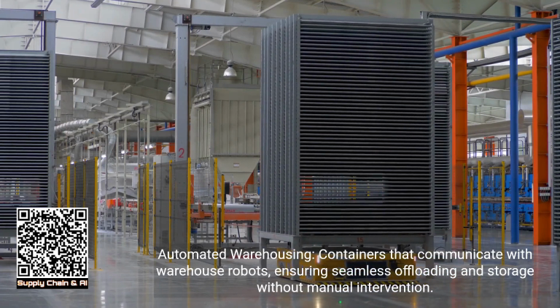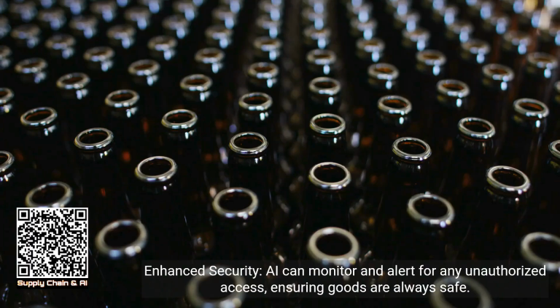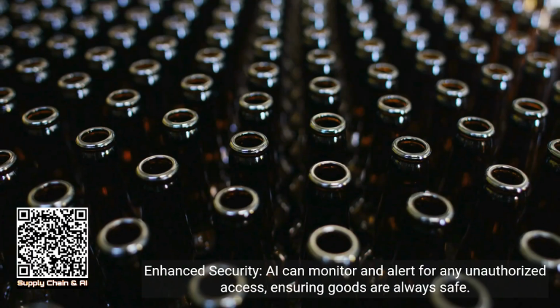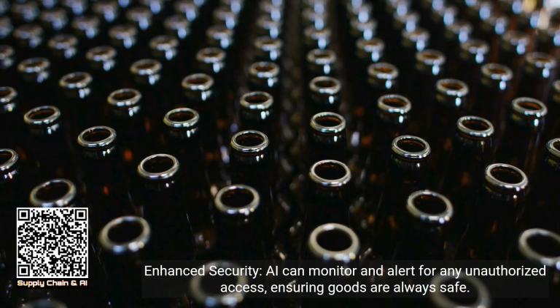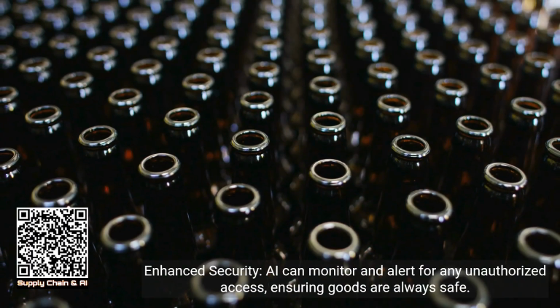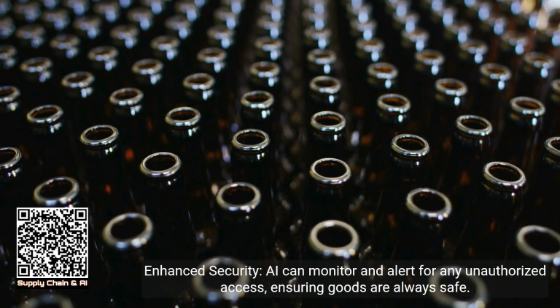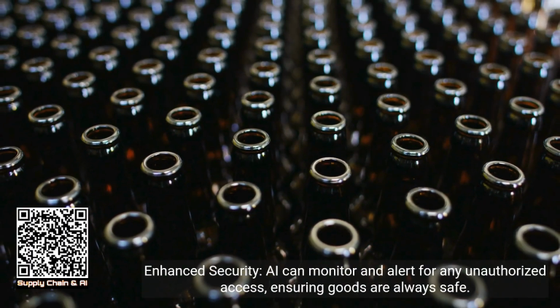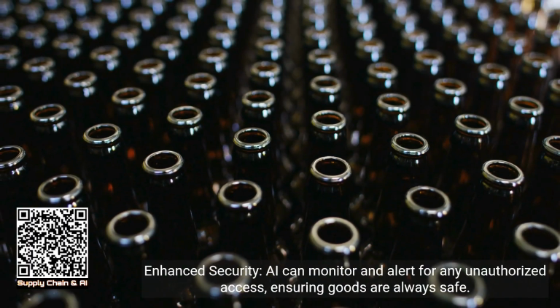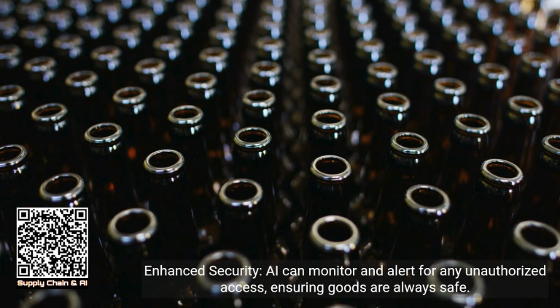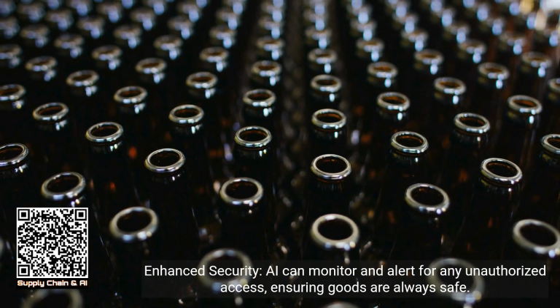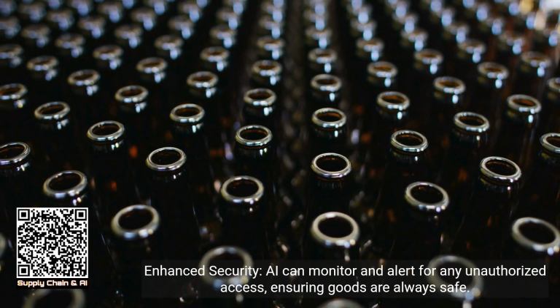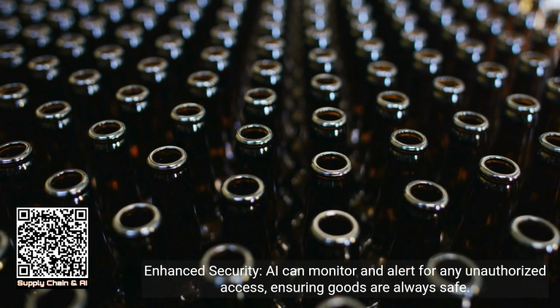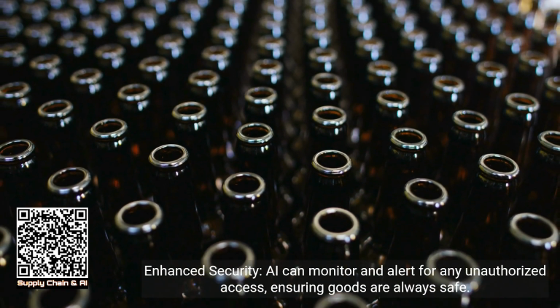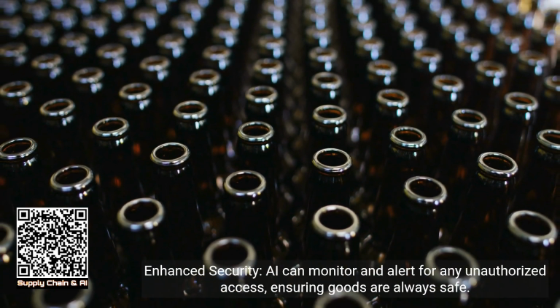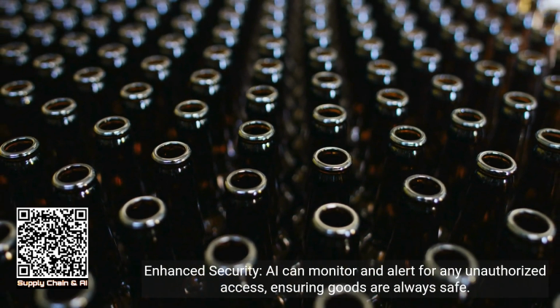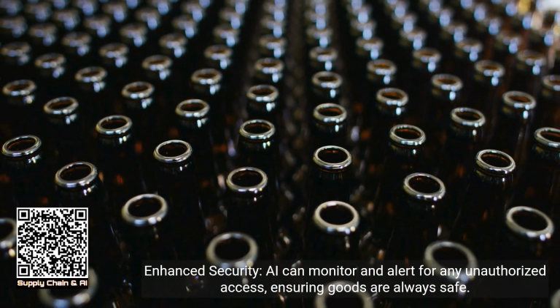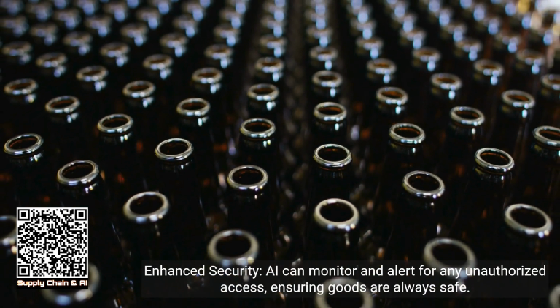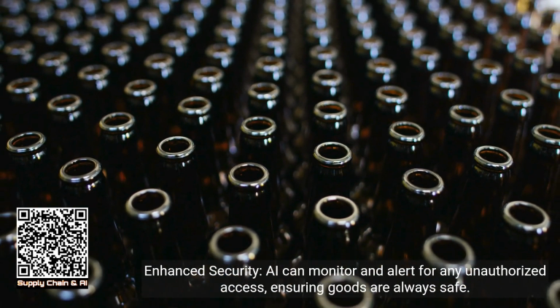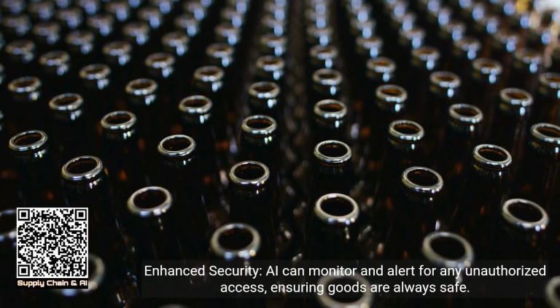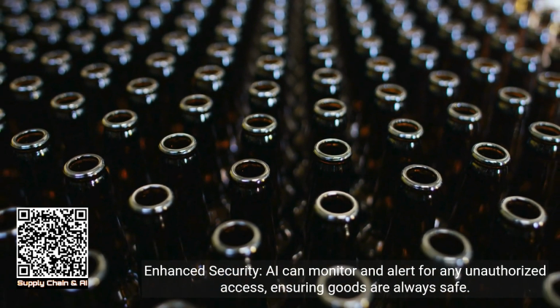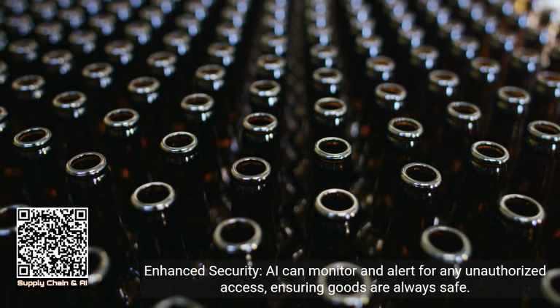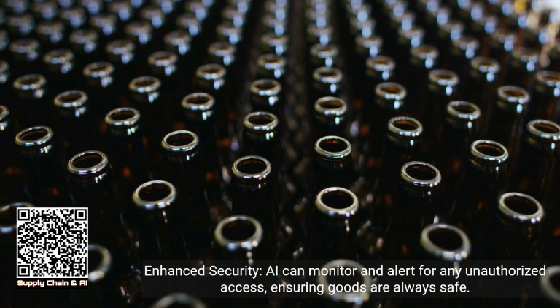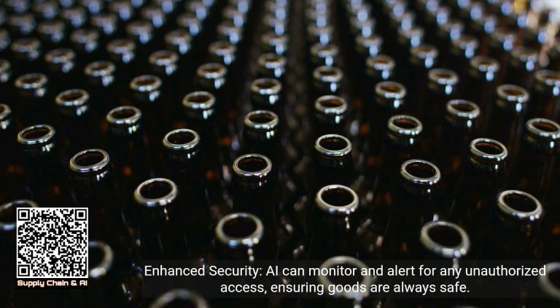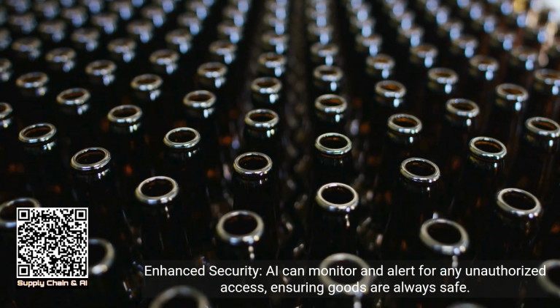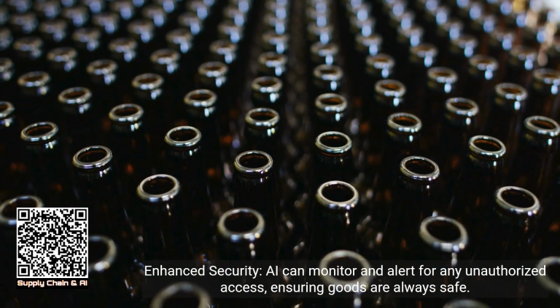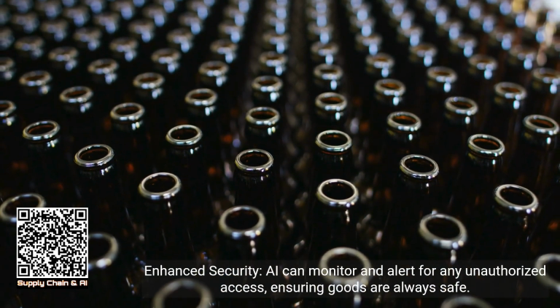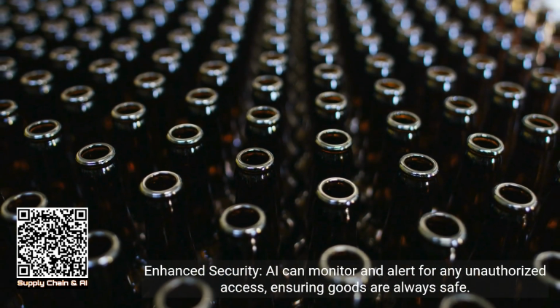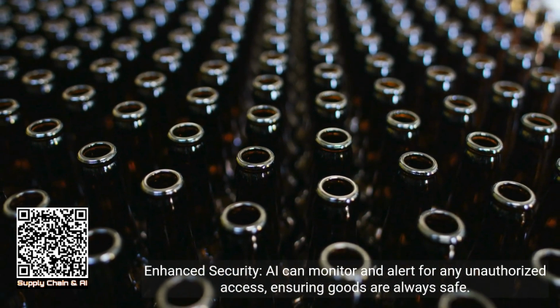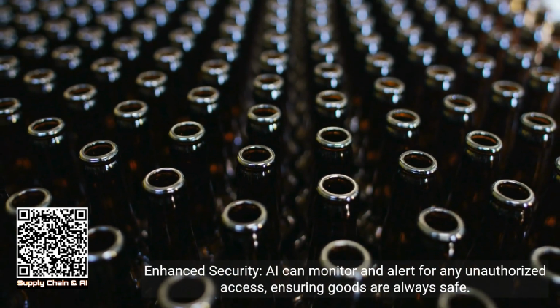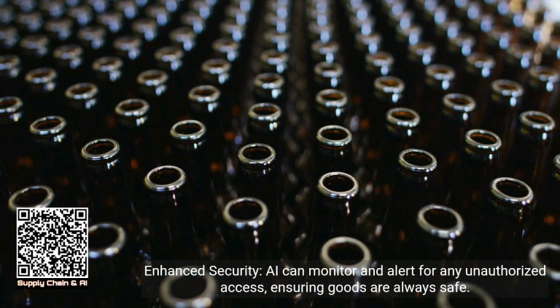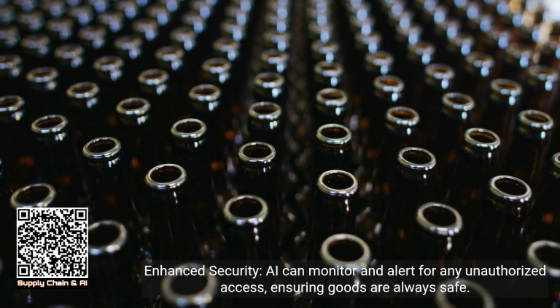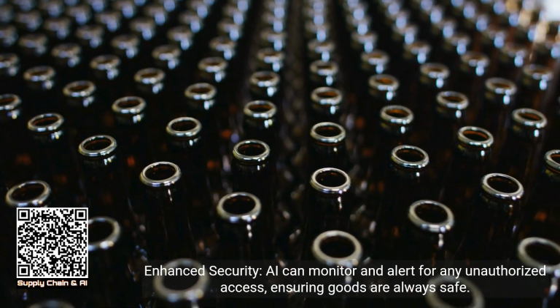Enhanced security: AI can monitor and alert for any unauthorized access, ensuring goods are always safe.